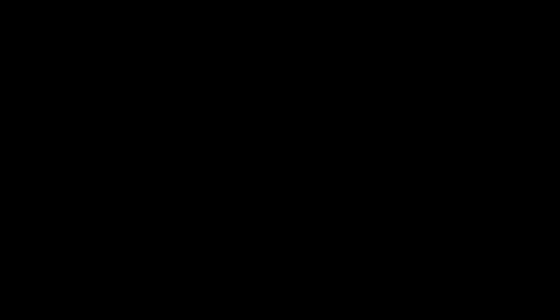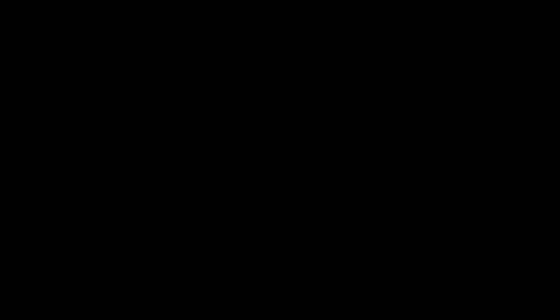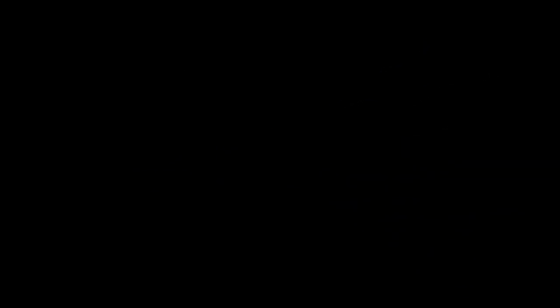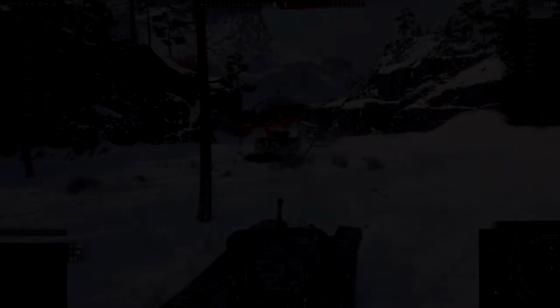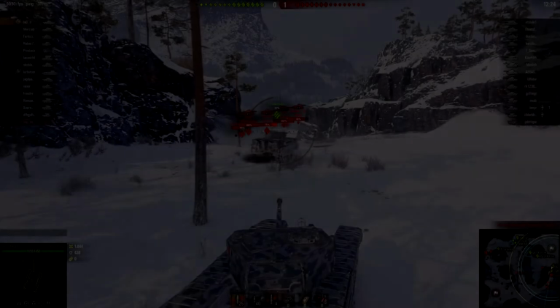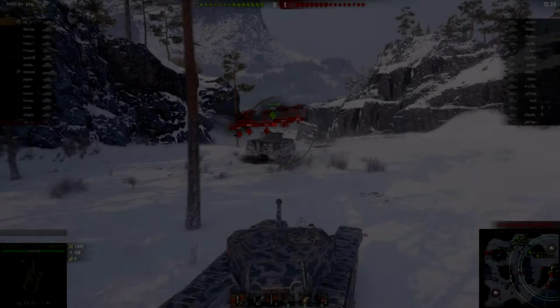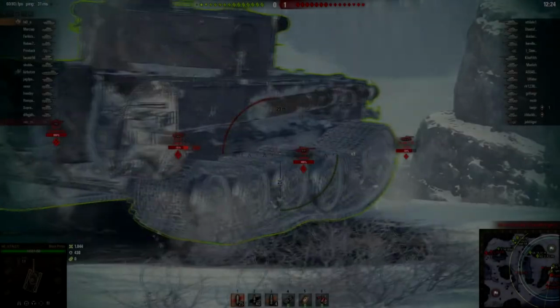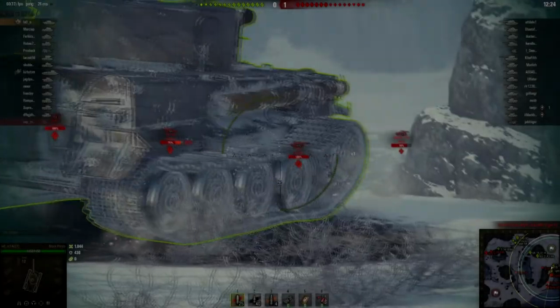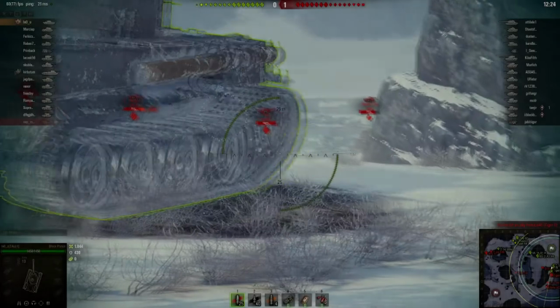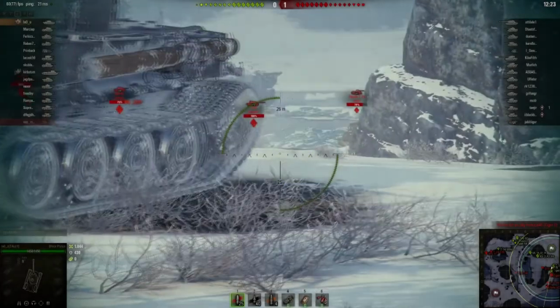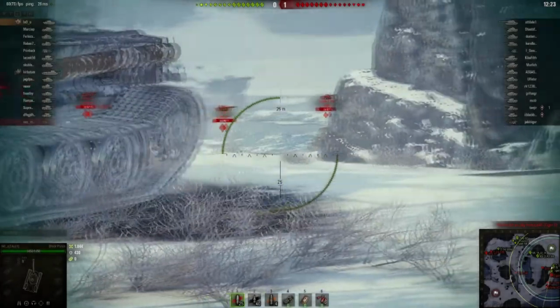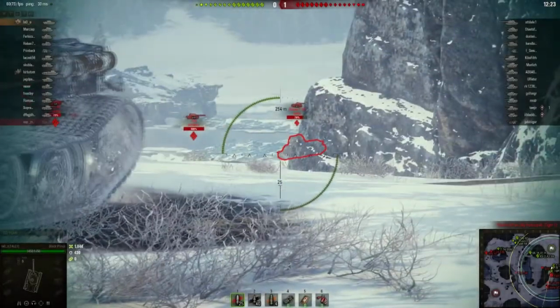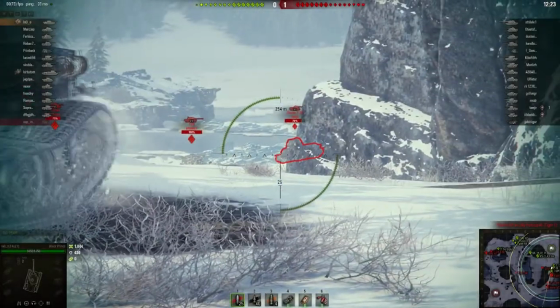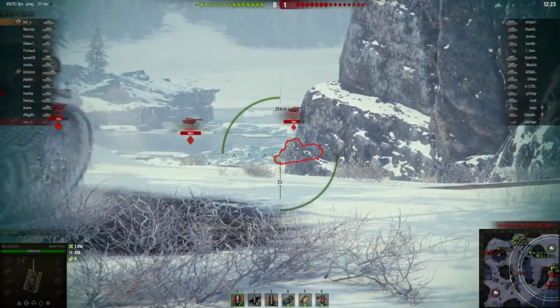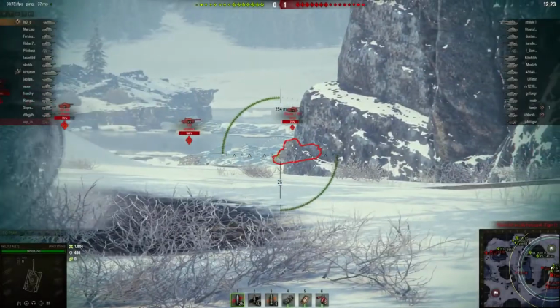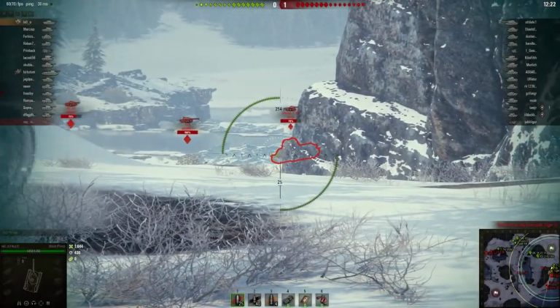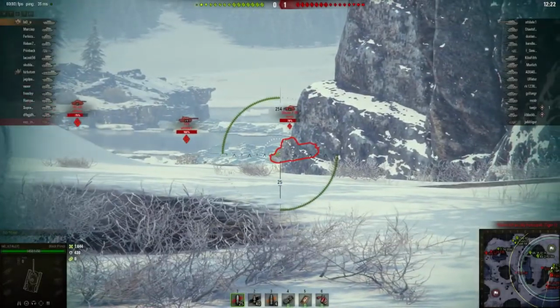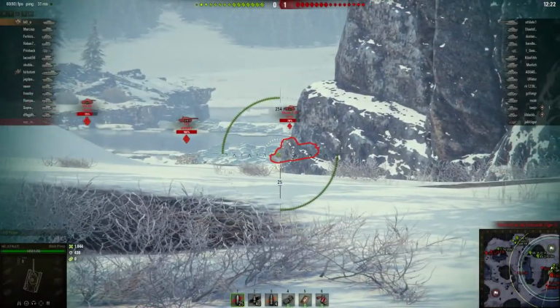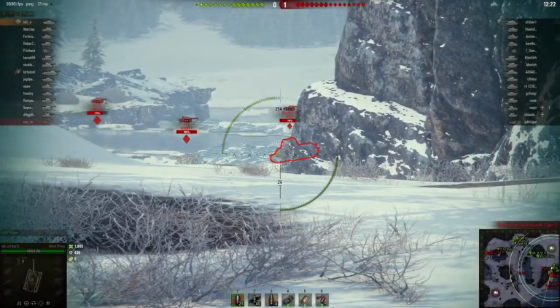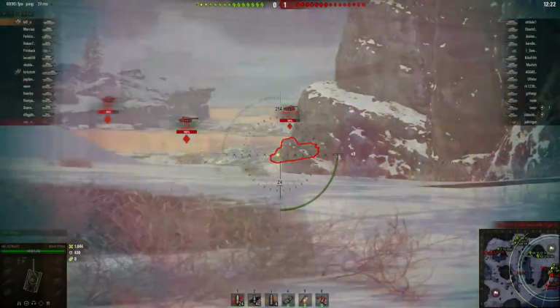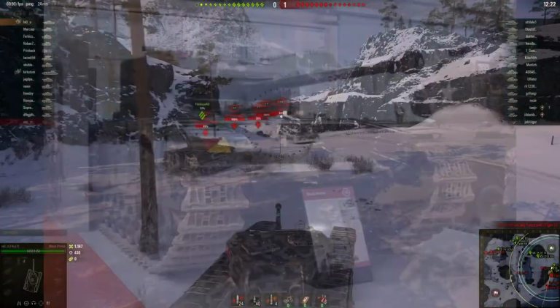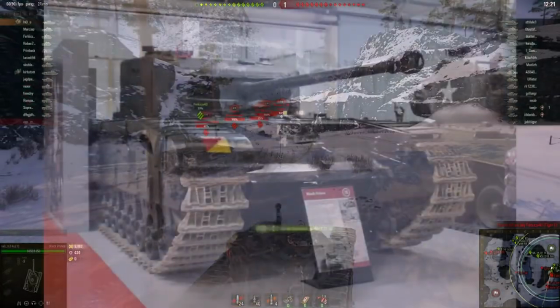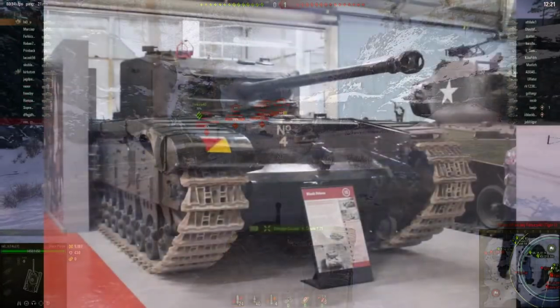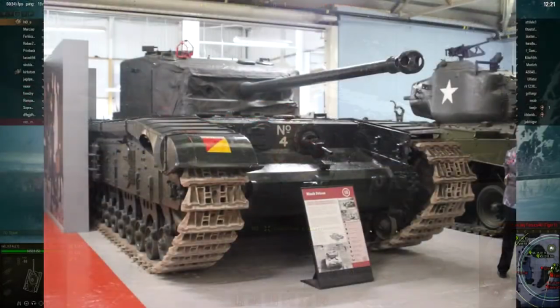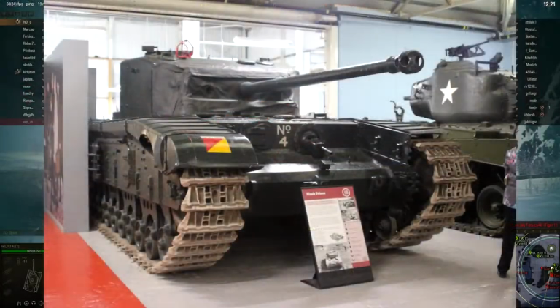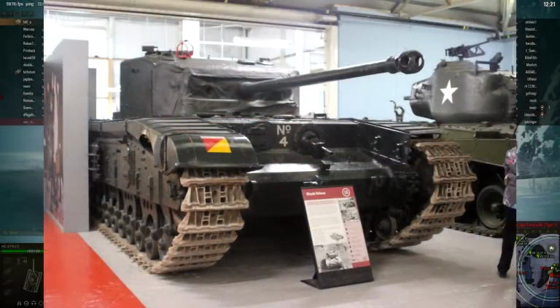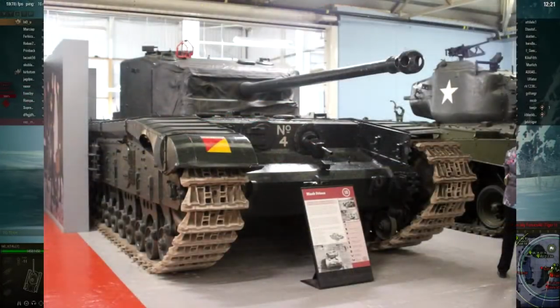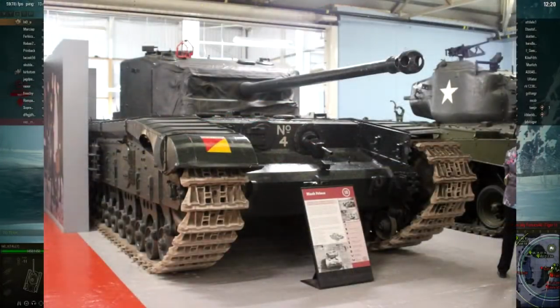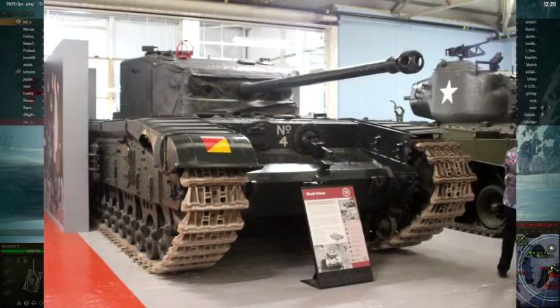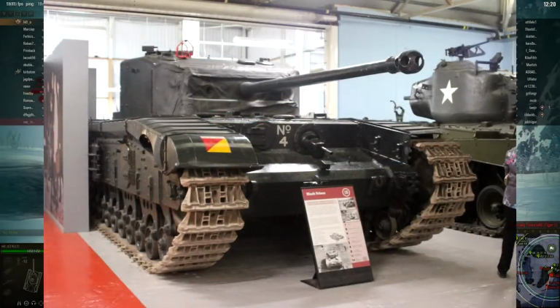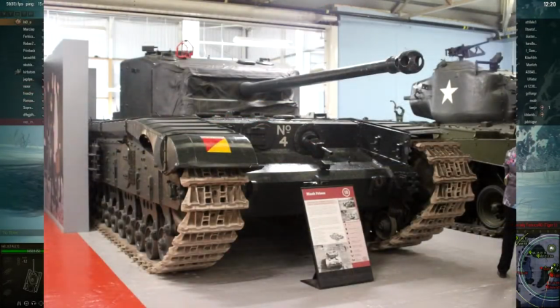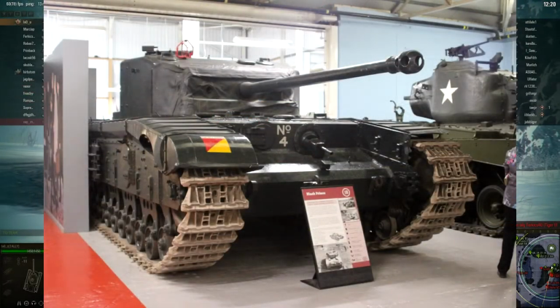Number one: the Black Prince. Weirdly, the Black Prince is one of my favourite tanks of all time.